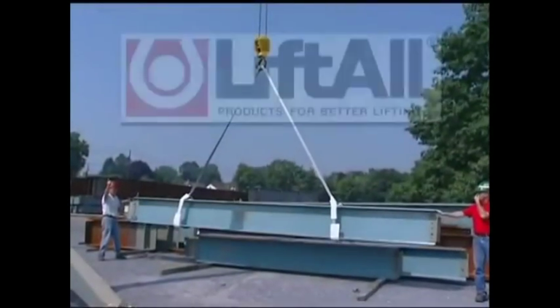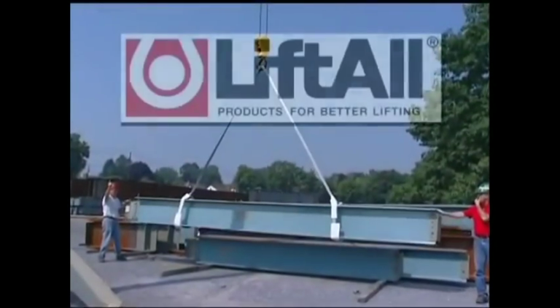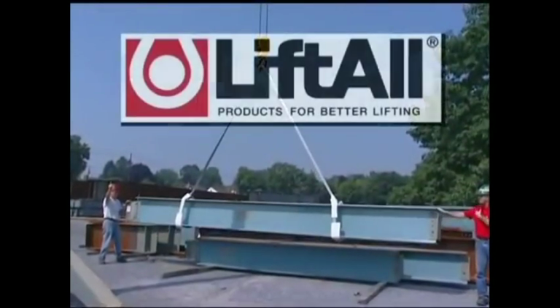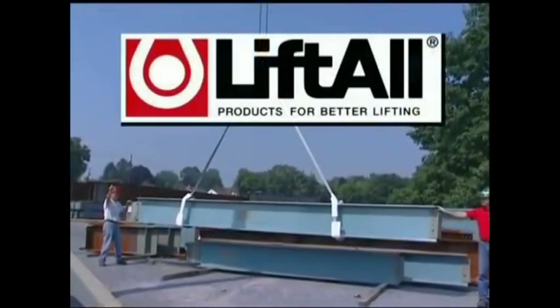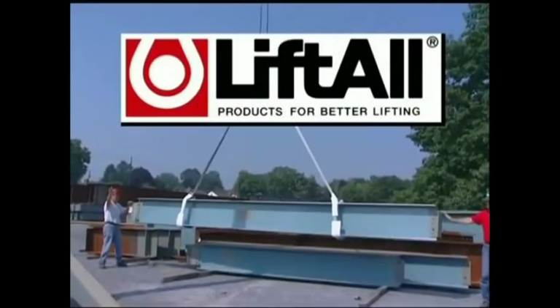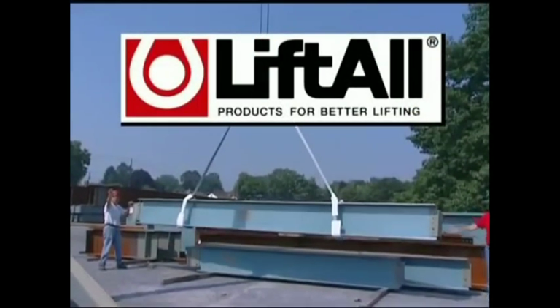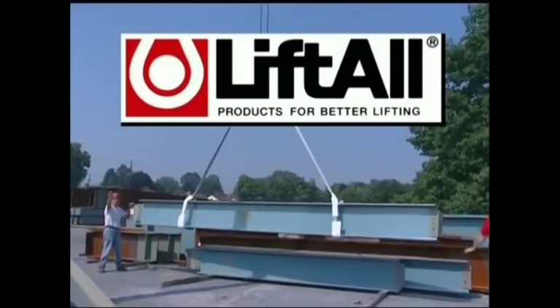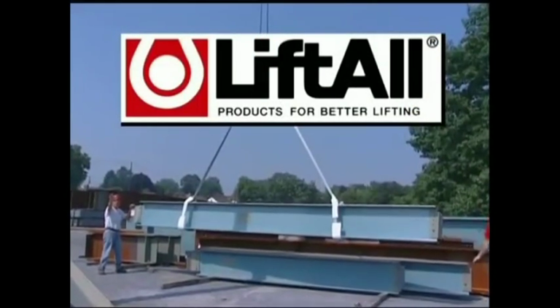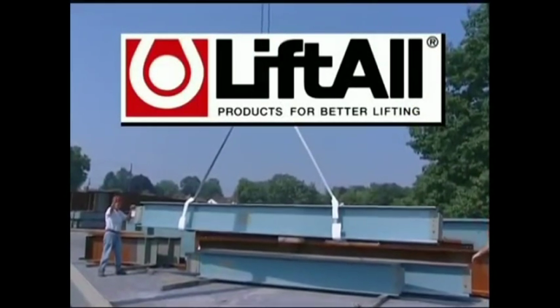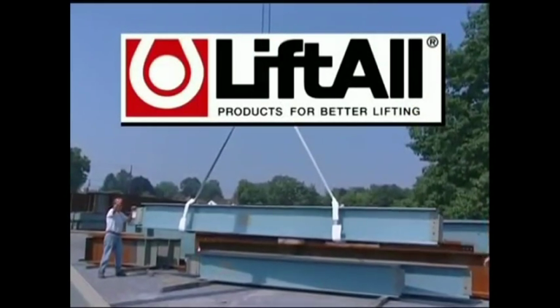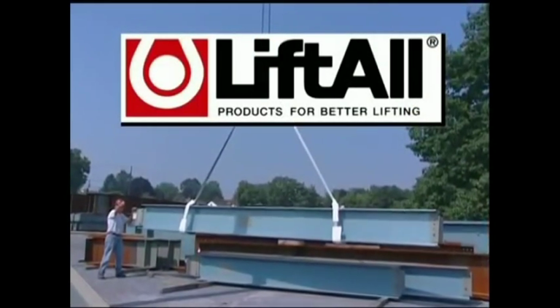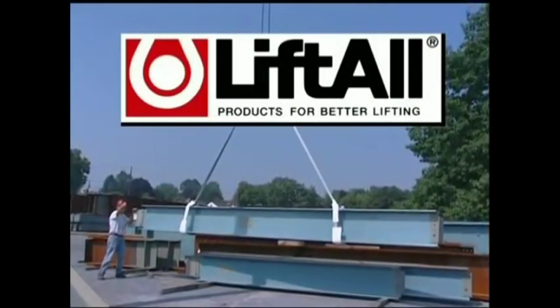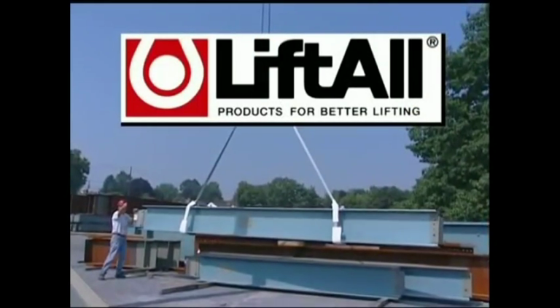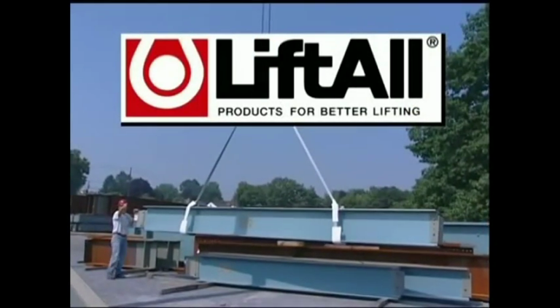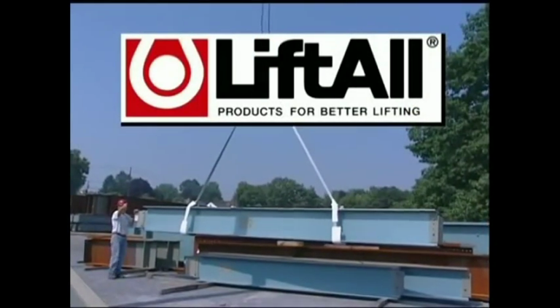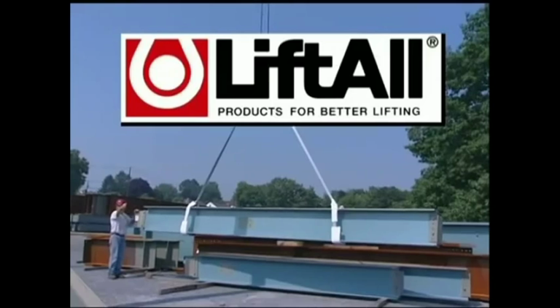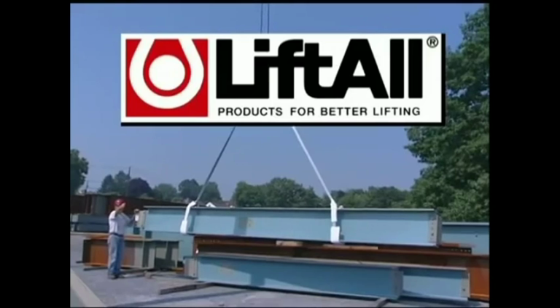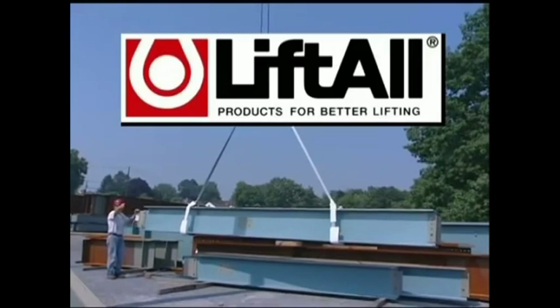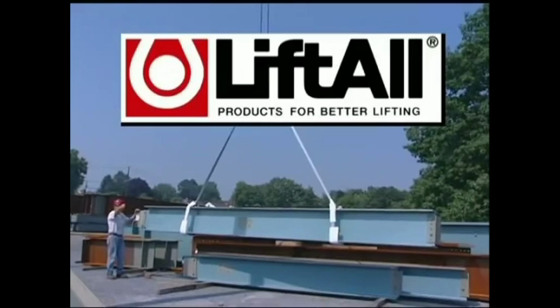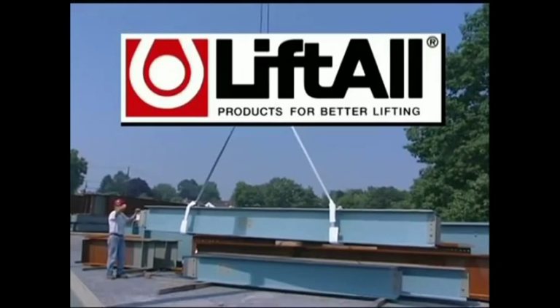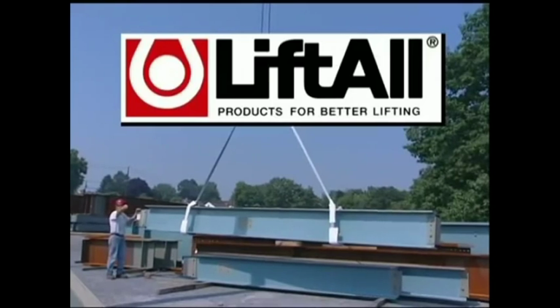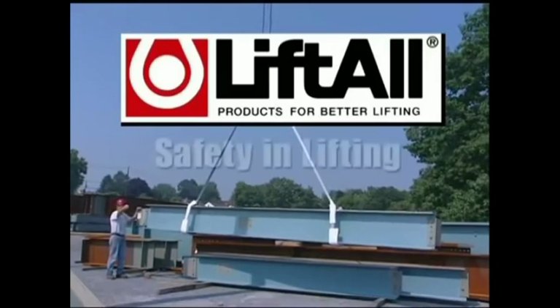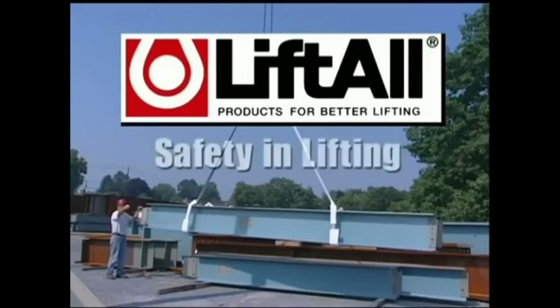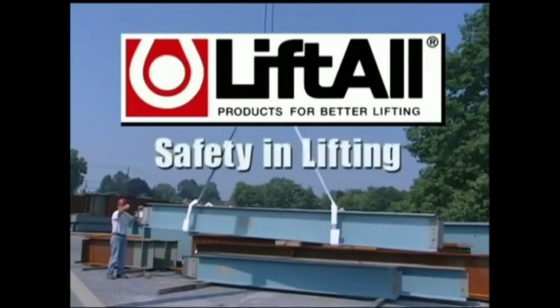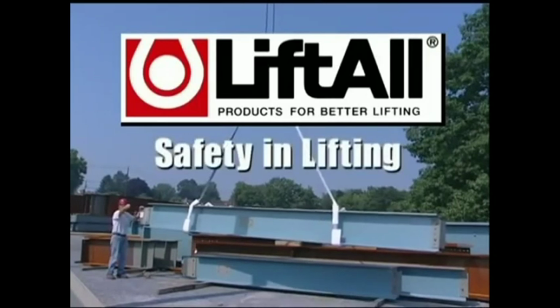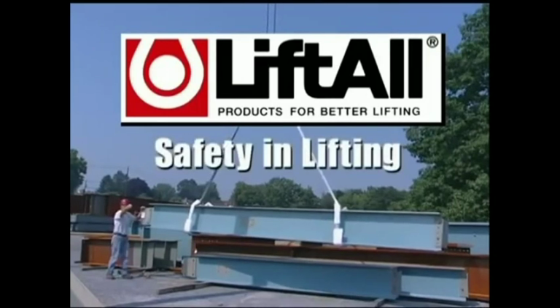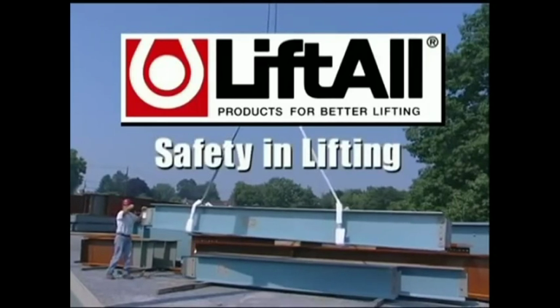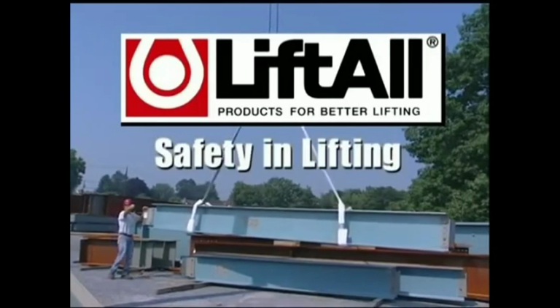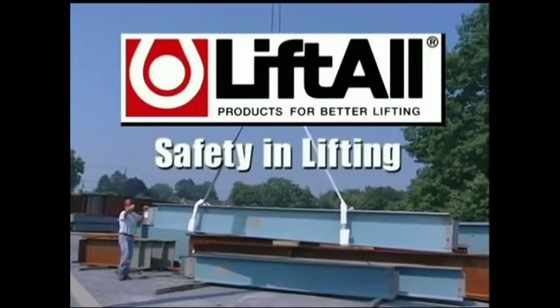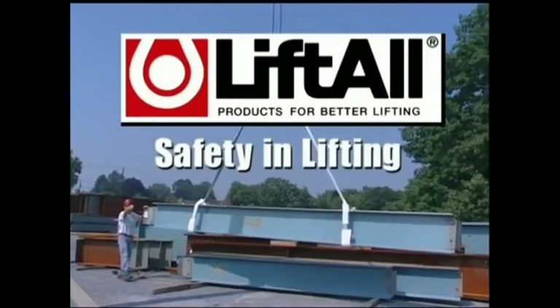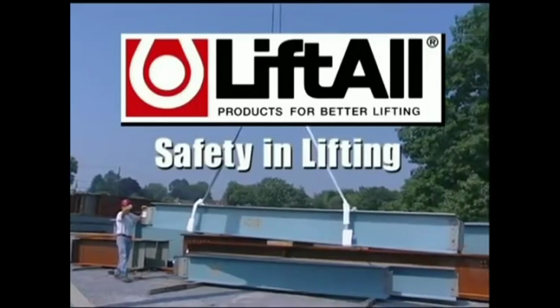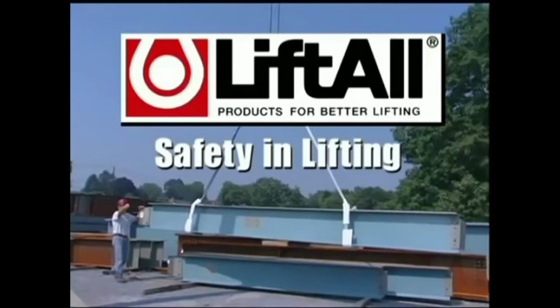Liftall, the world's largest manufacturer of slings for the material handling industry, presents Safety in Lifting.